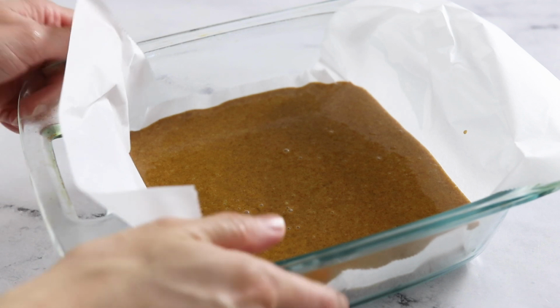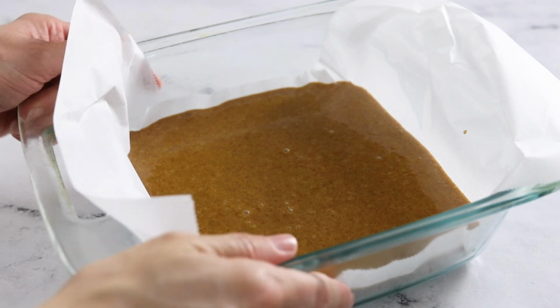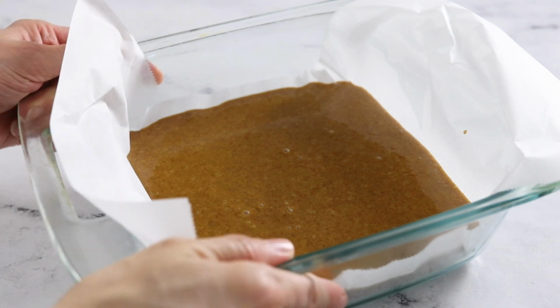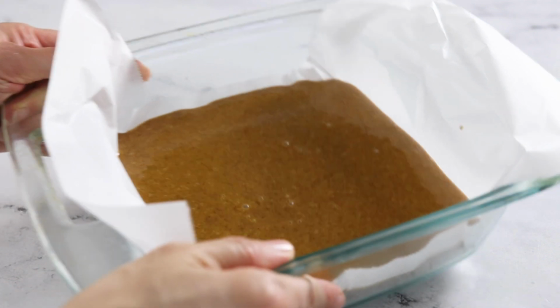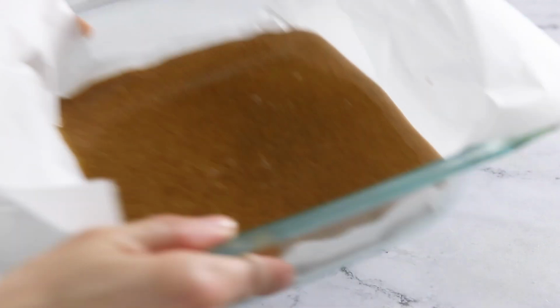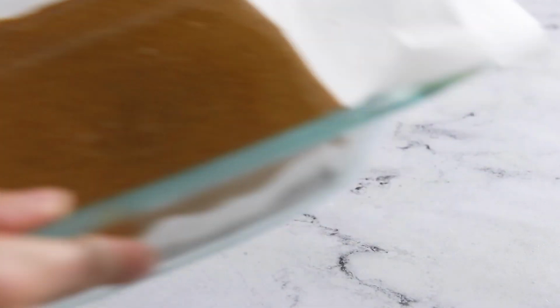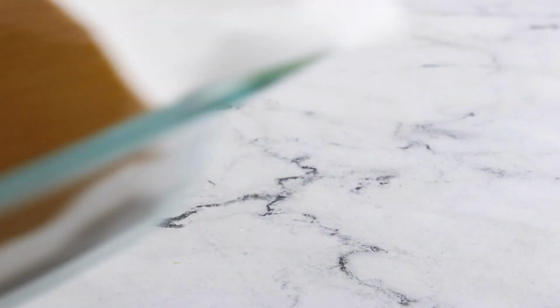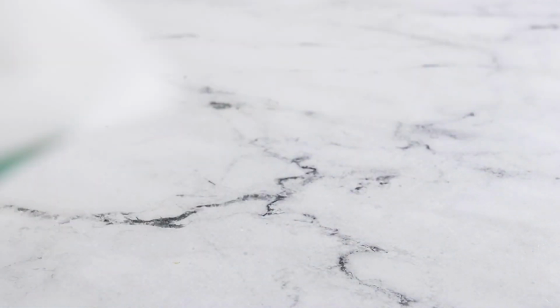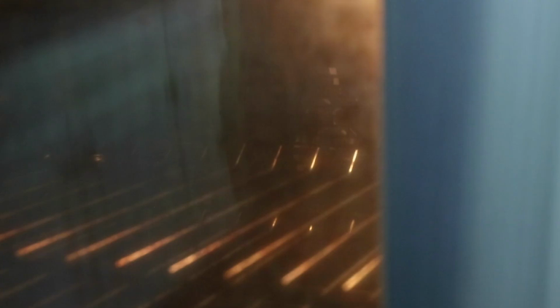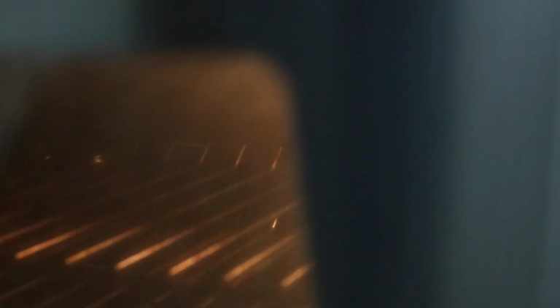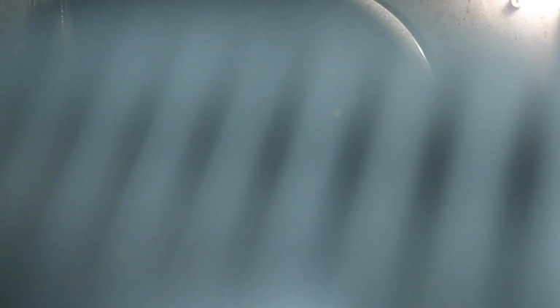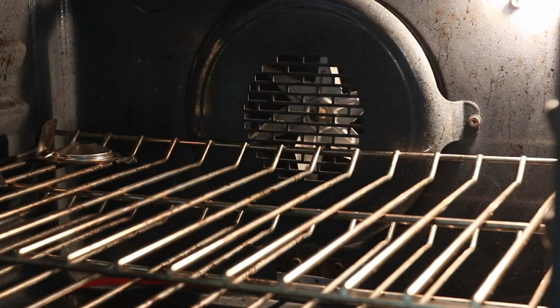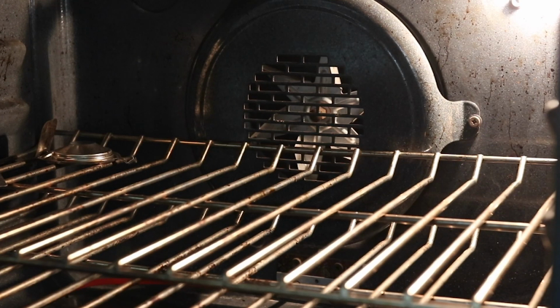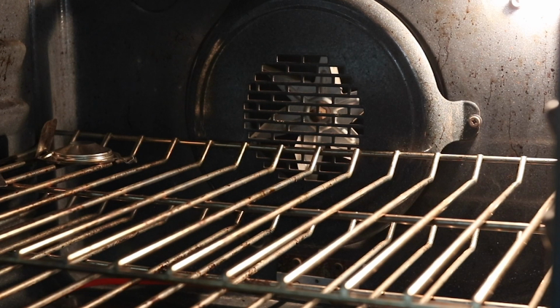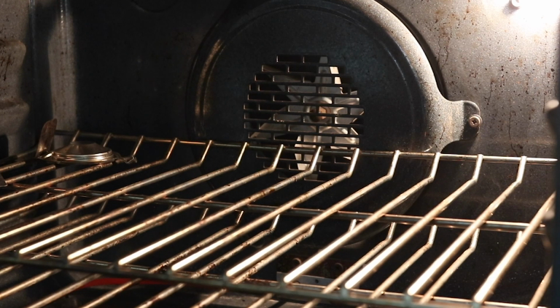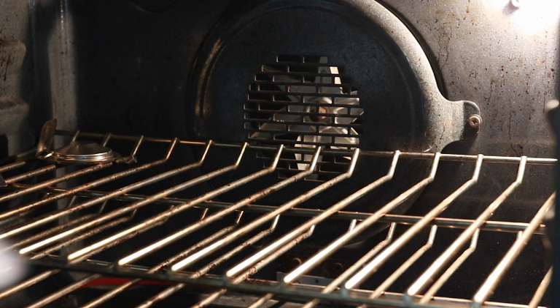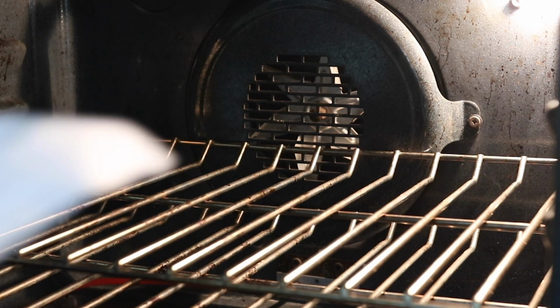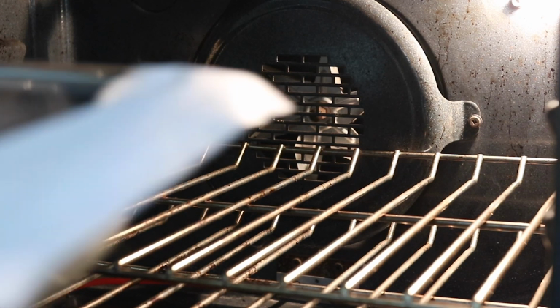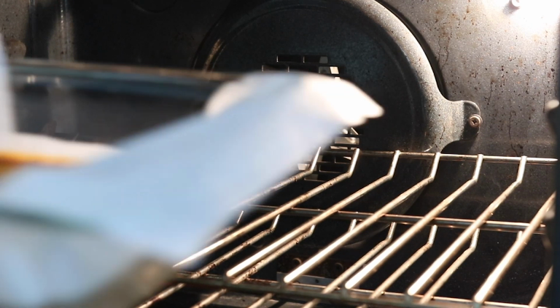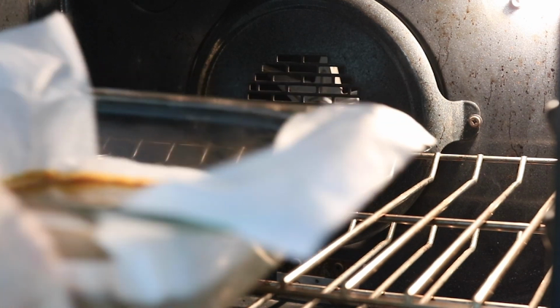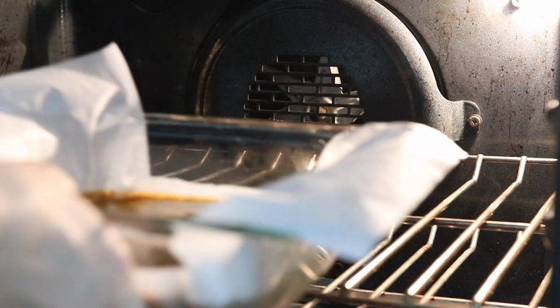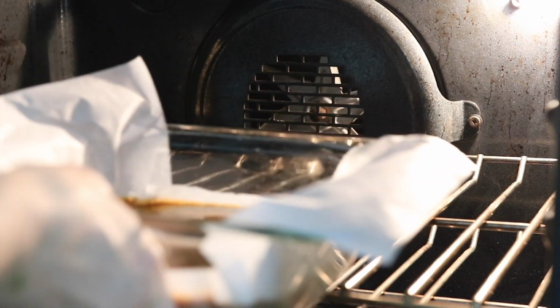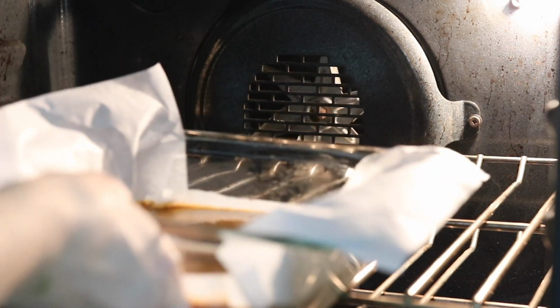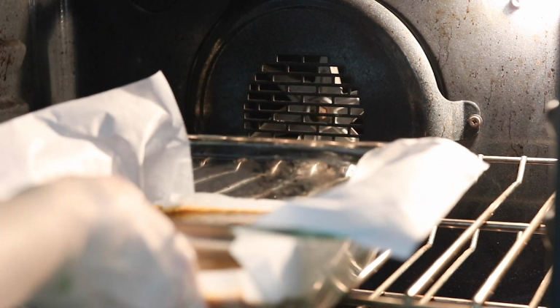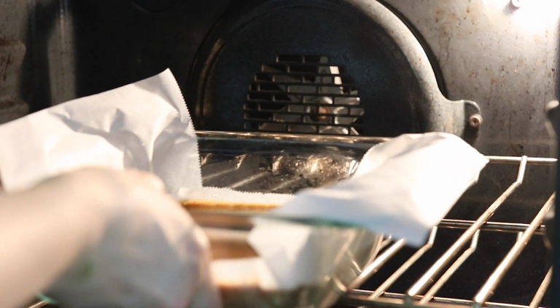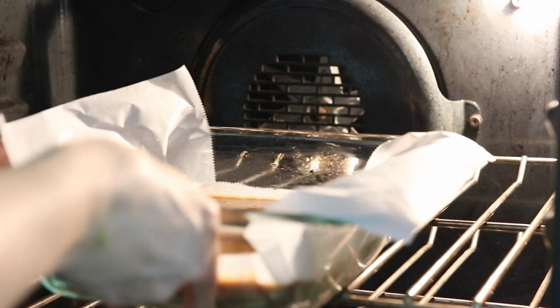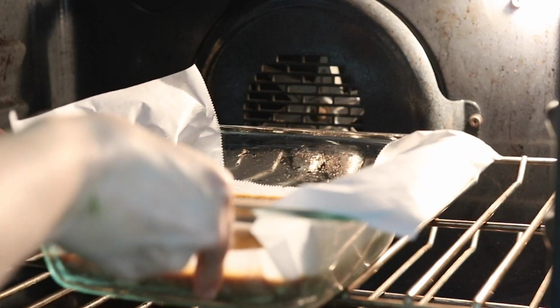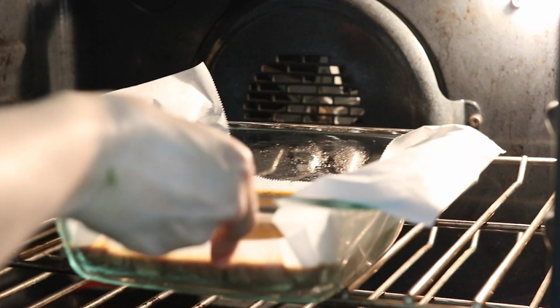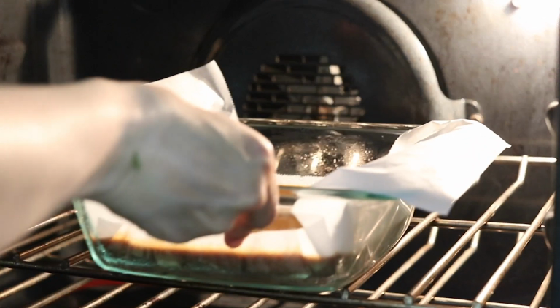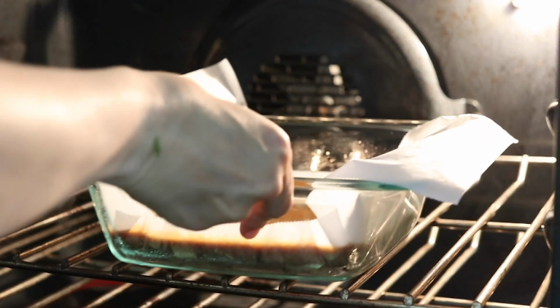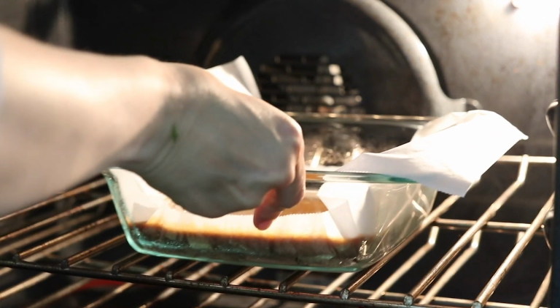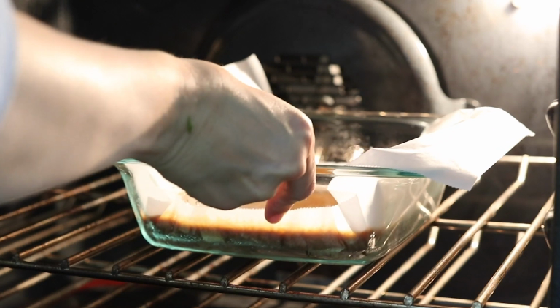Bake until the bars rise and are firm in the center, about 35 to 40 minutes.